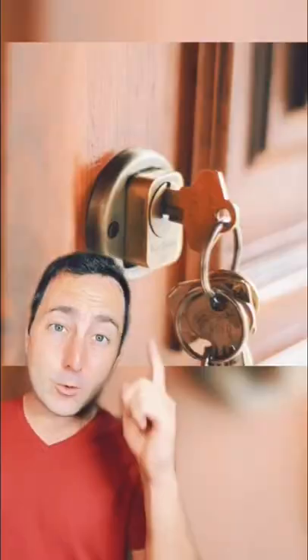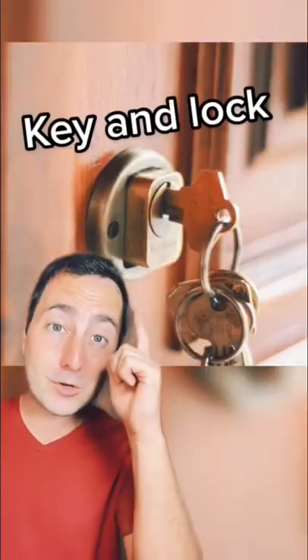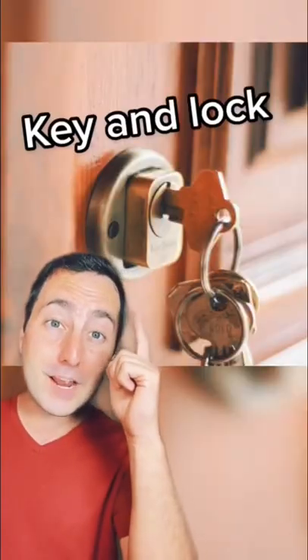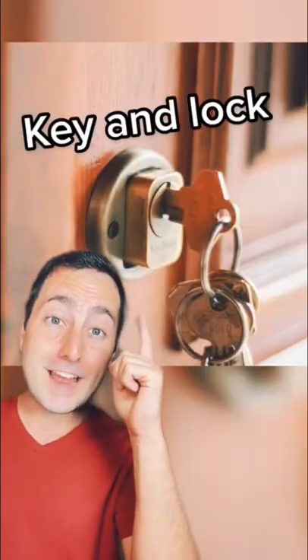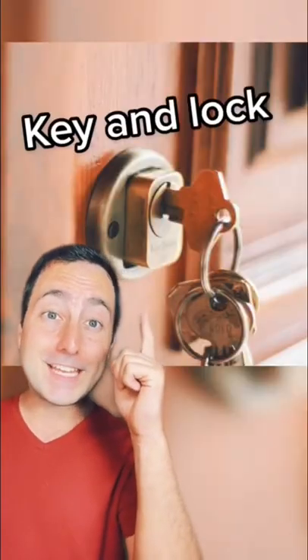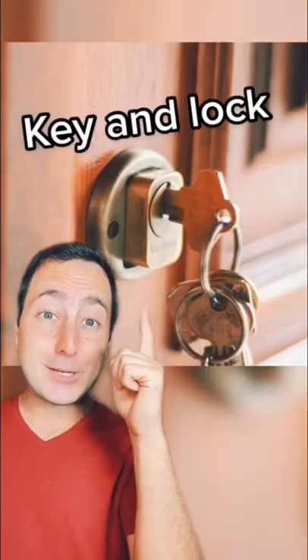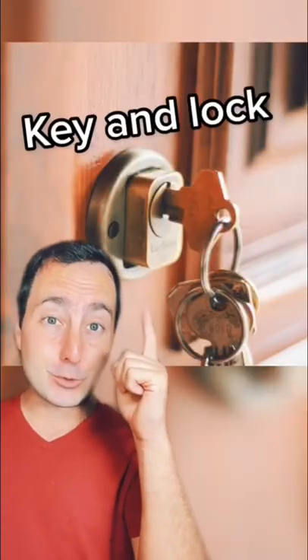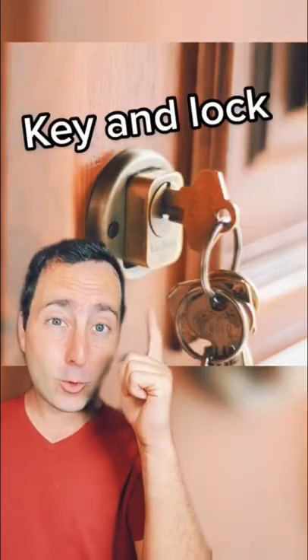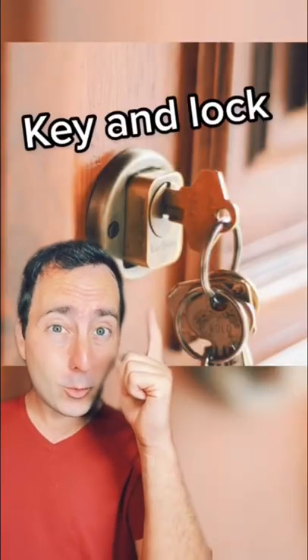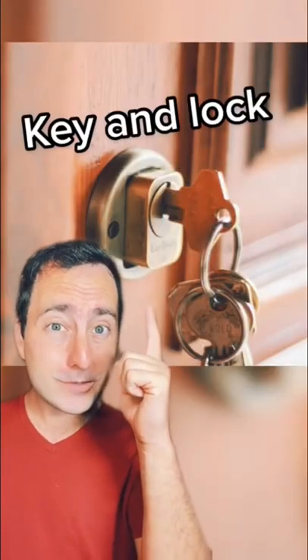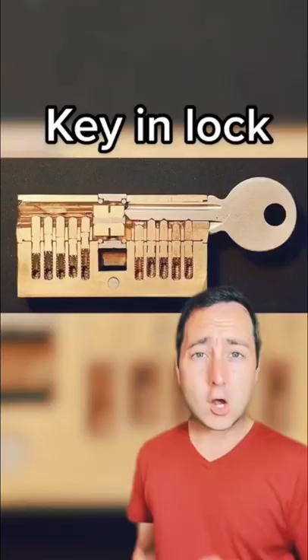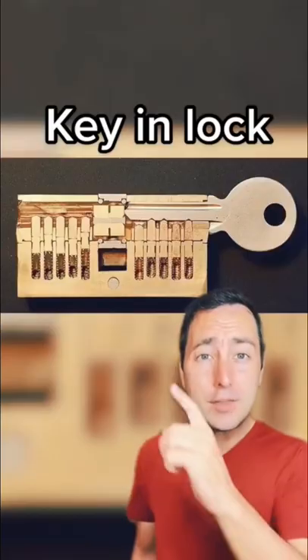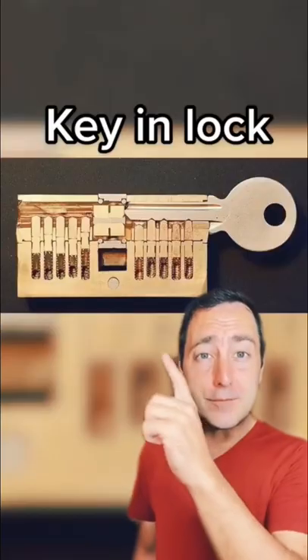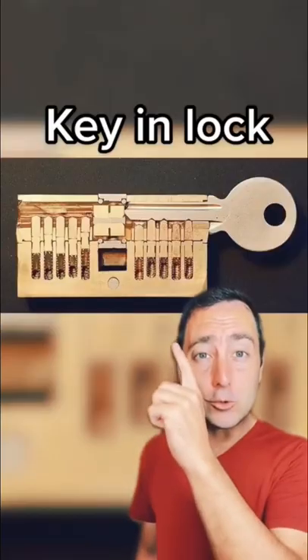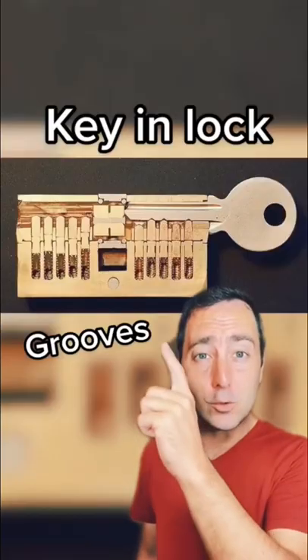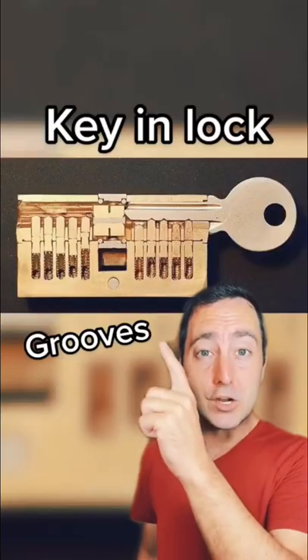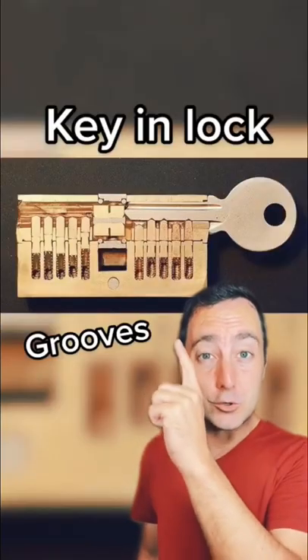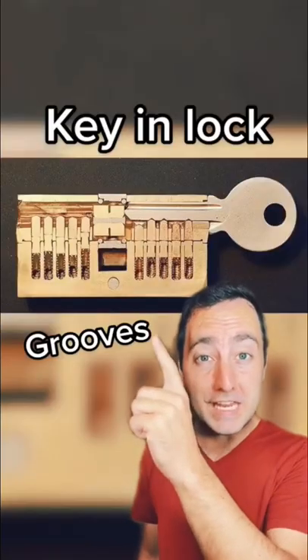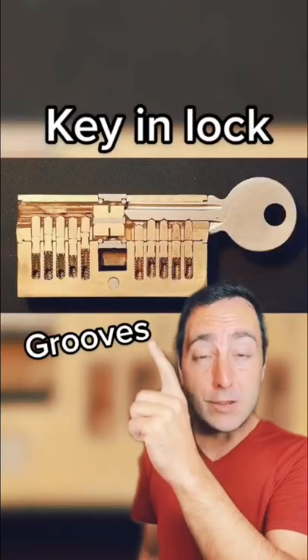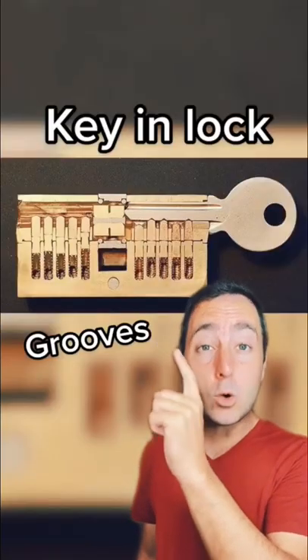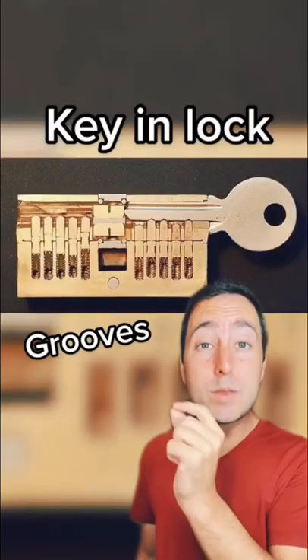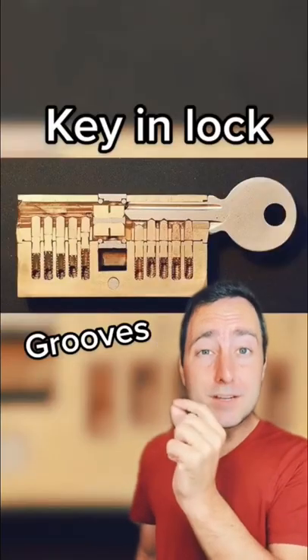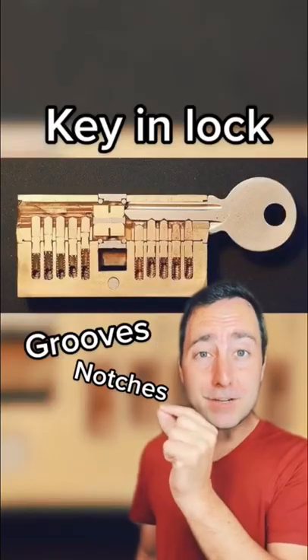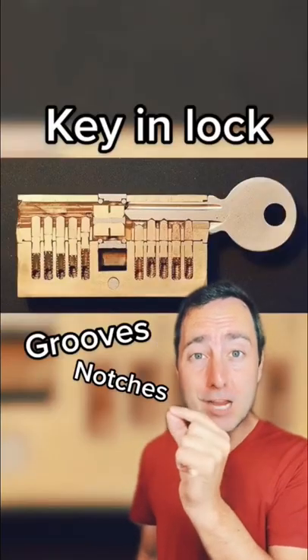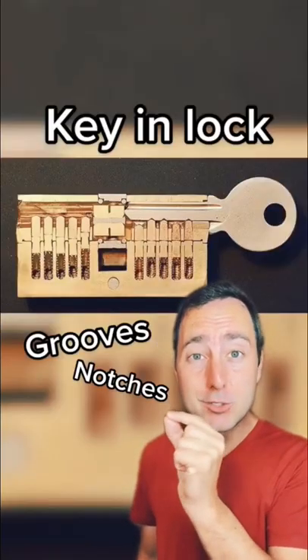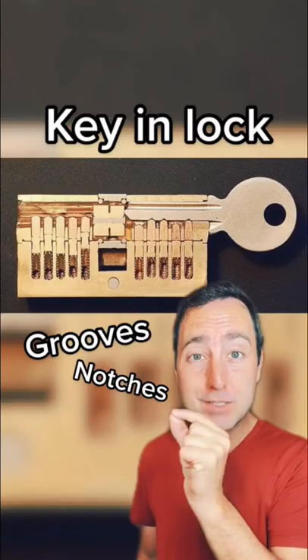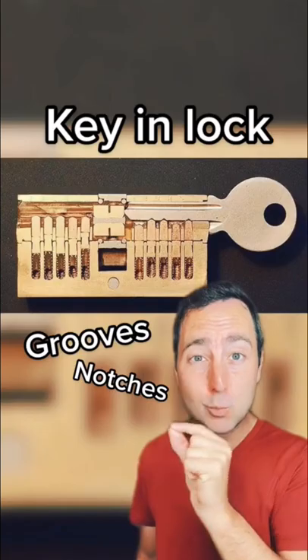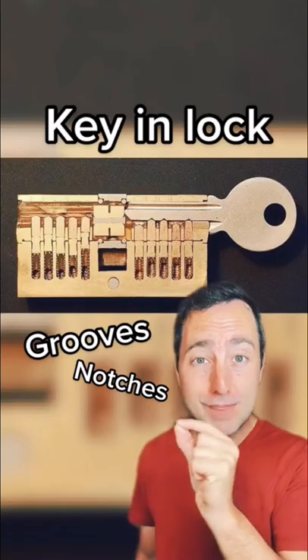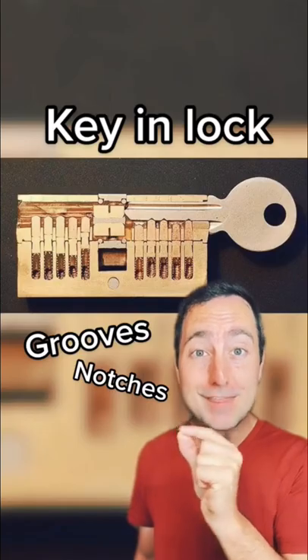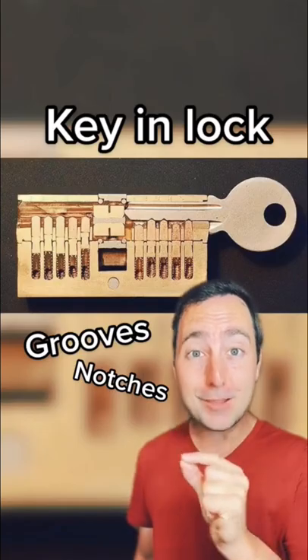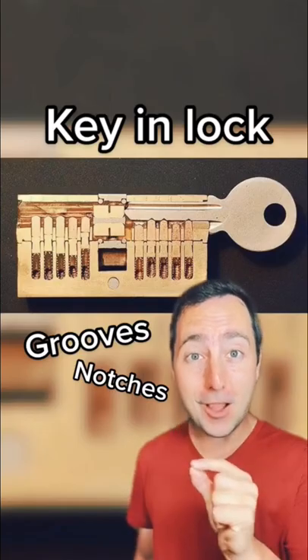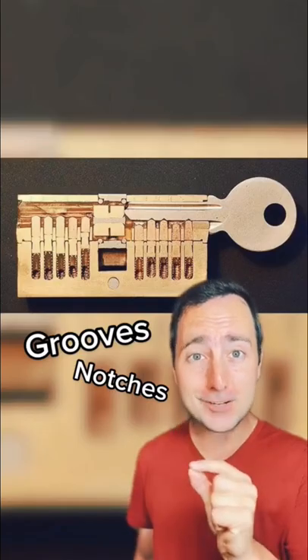Ever wondered how that key to your door works? All the different grooves on your key work with different notches within the lock.